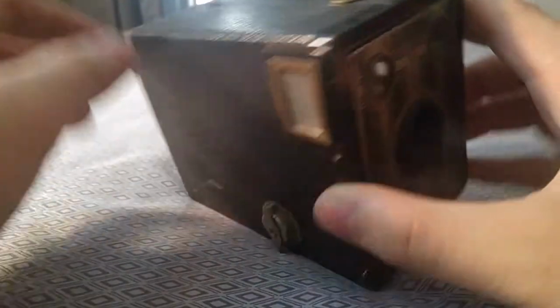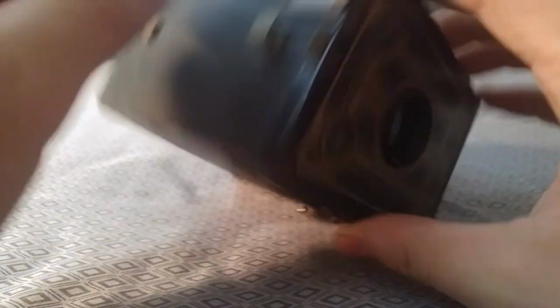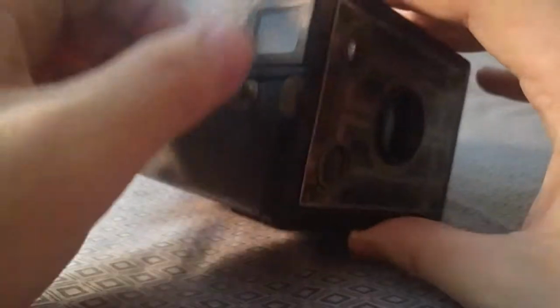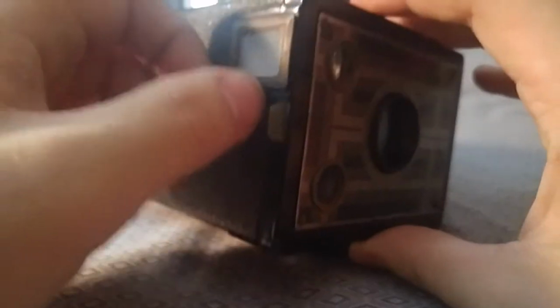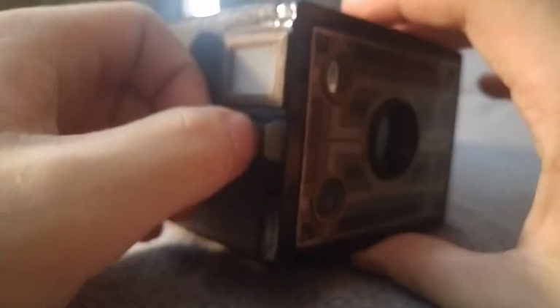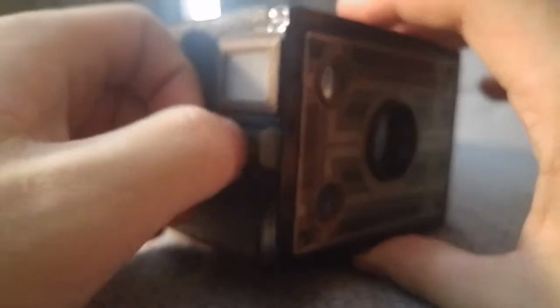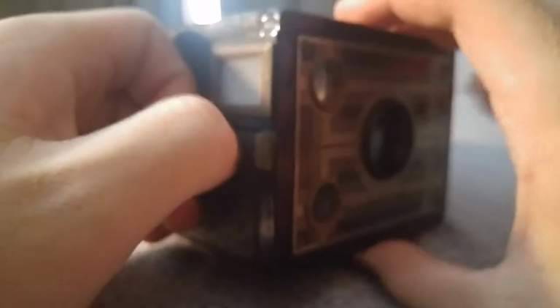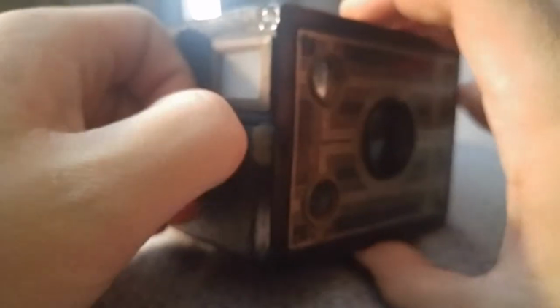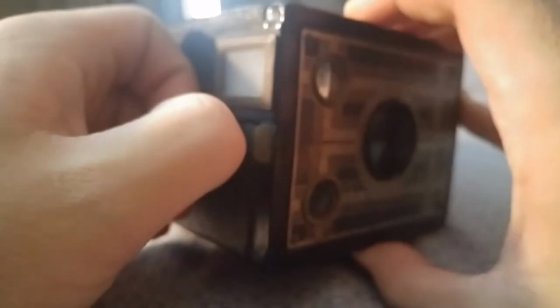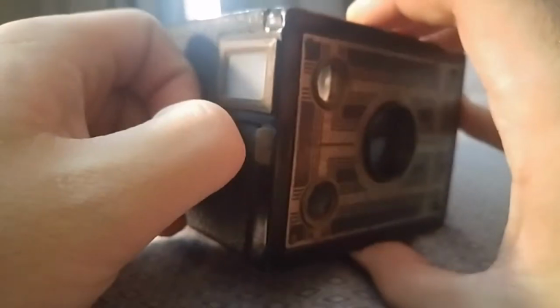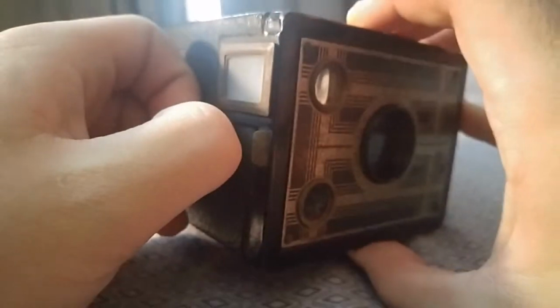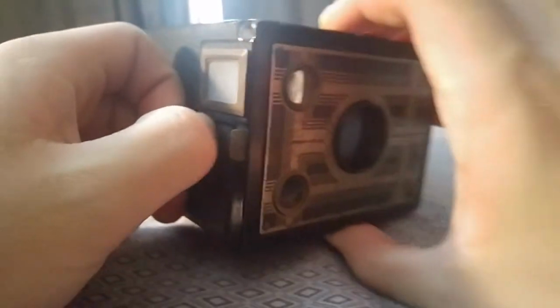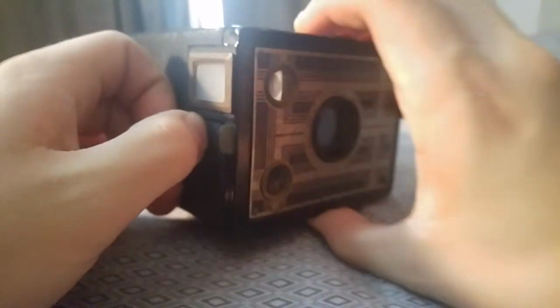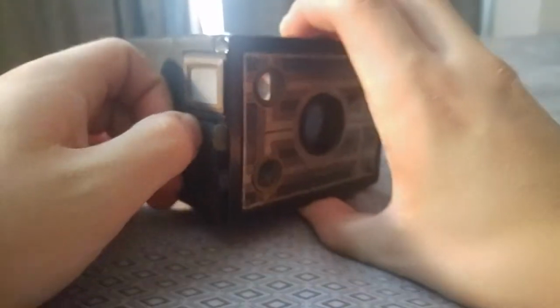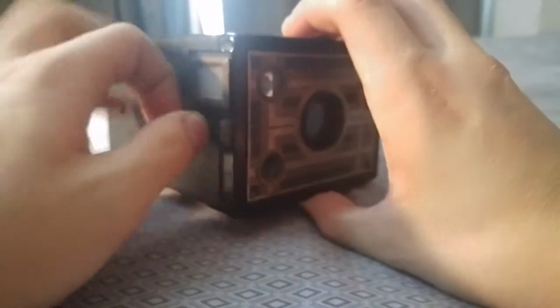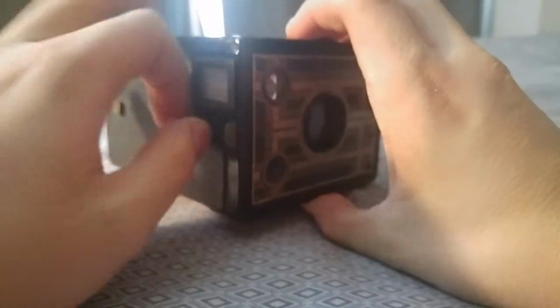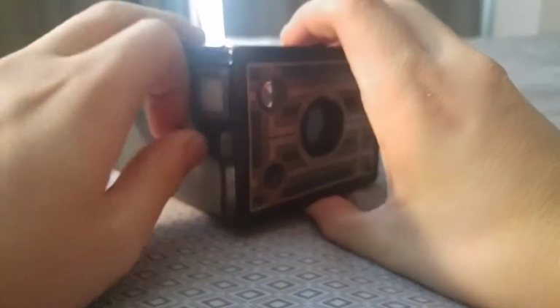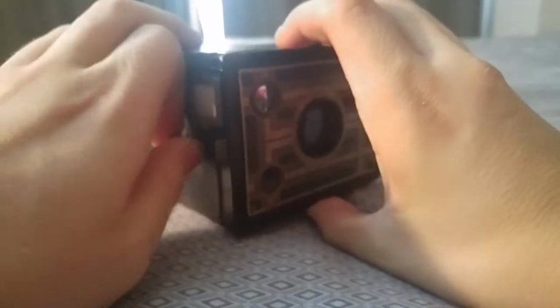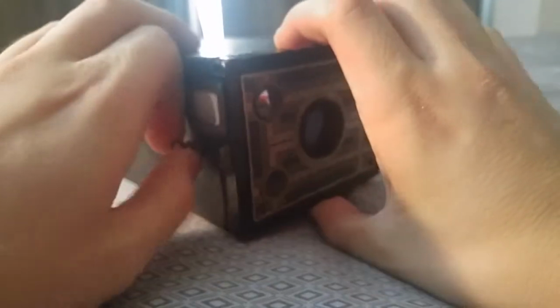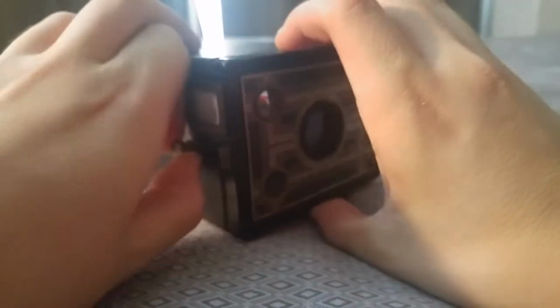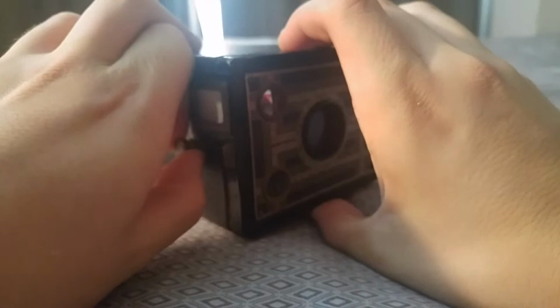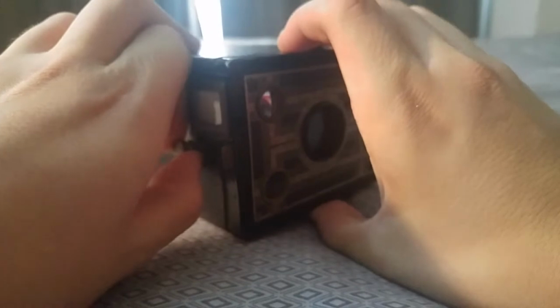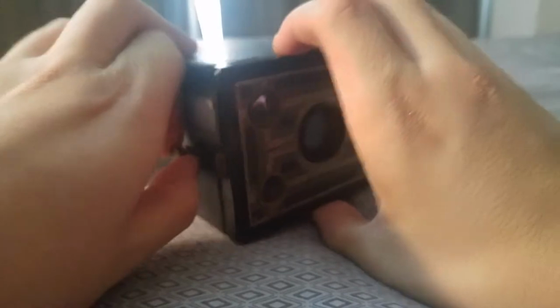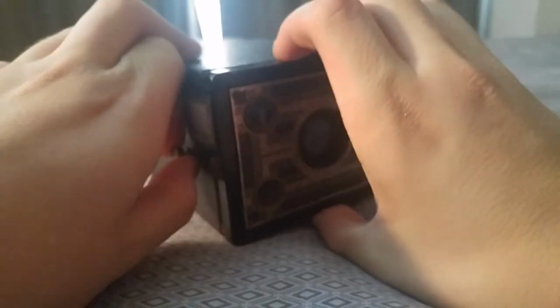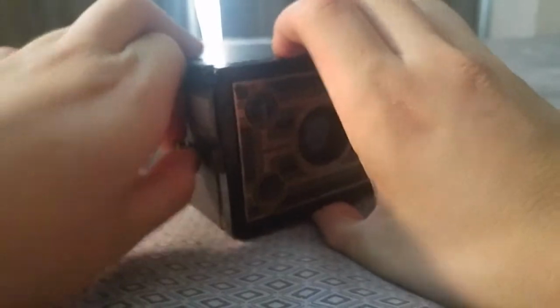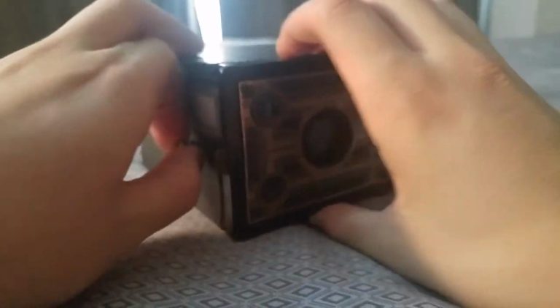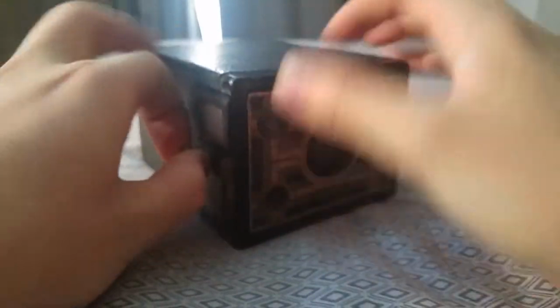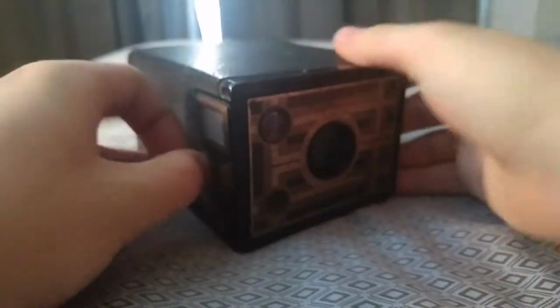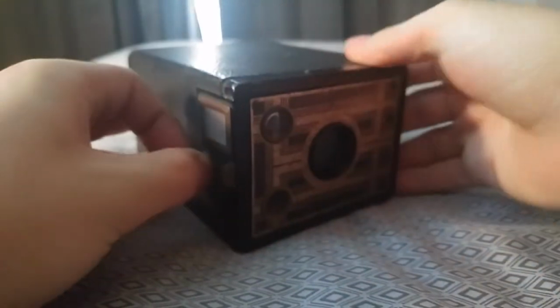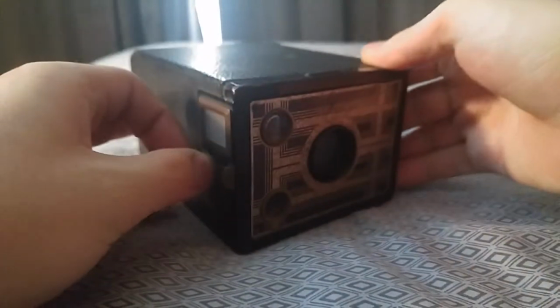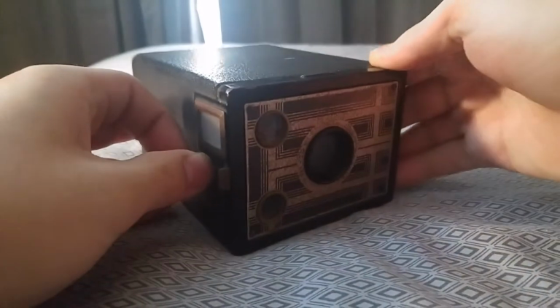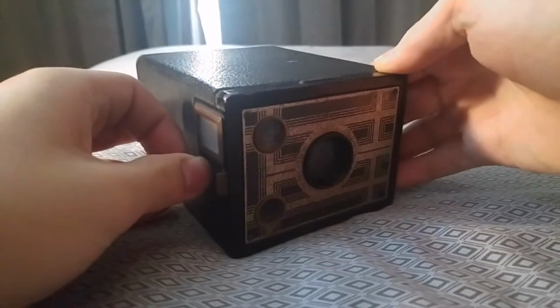I paid $20 for this, which is already a lot of money. I did overpay for this, in my opinion.